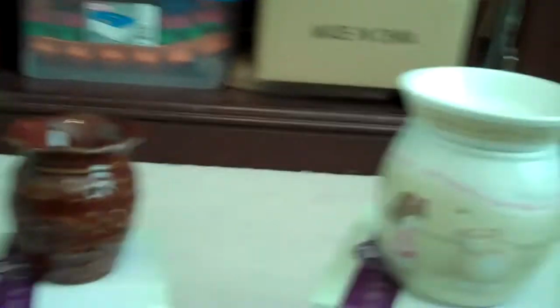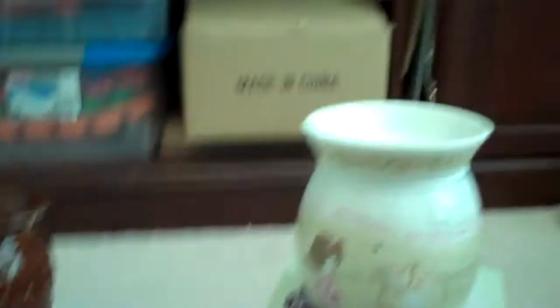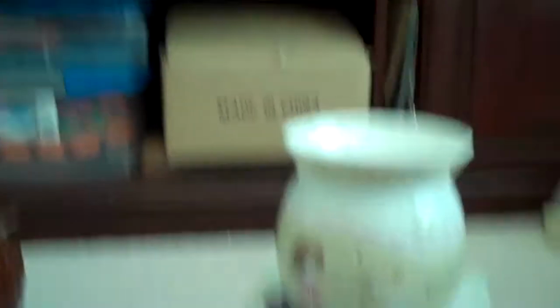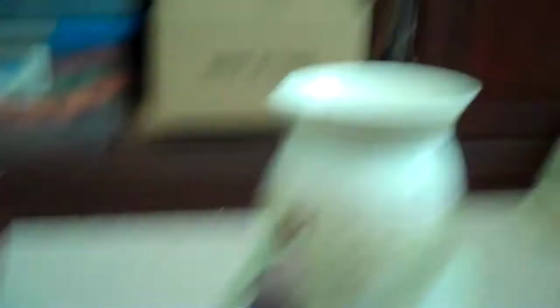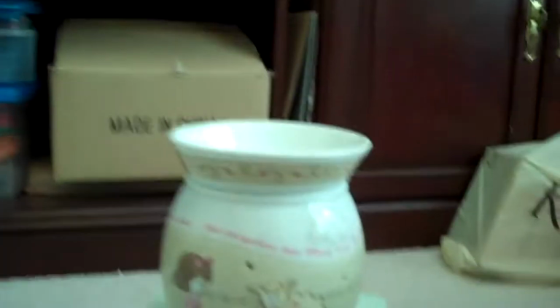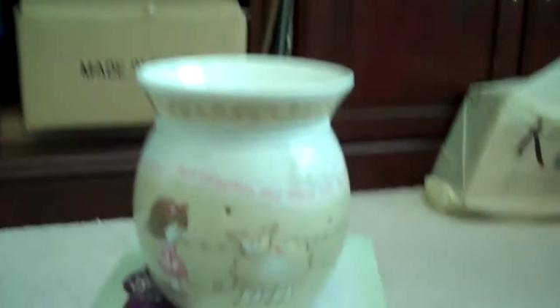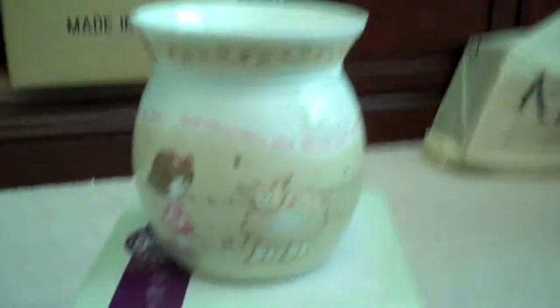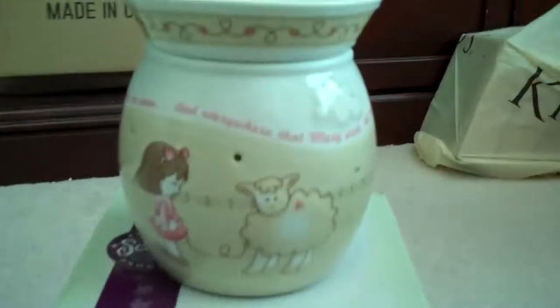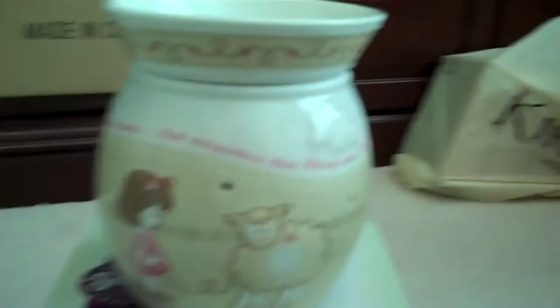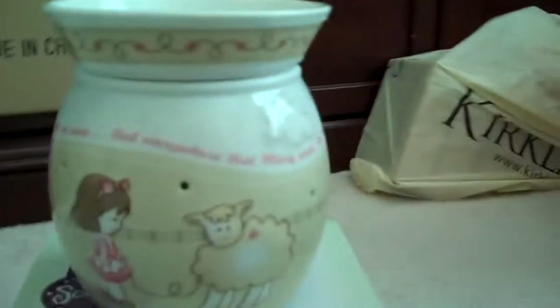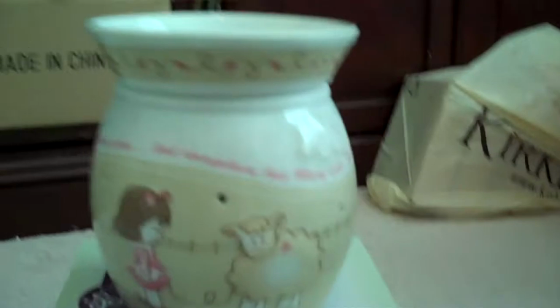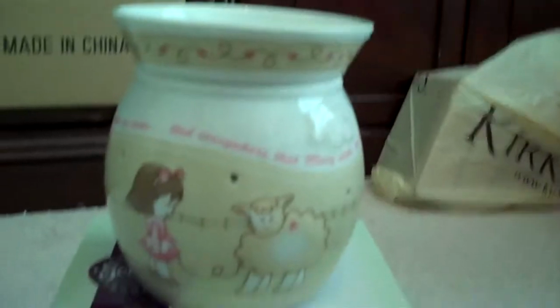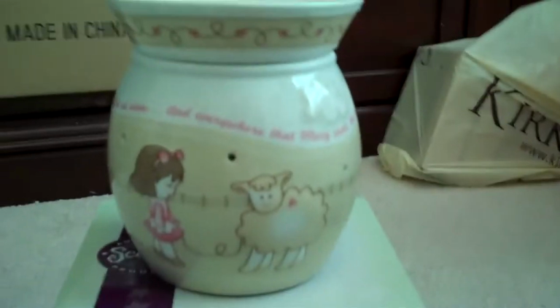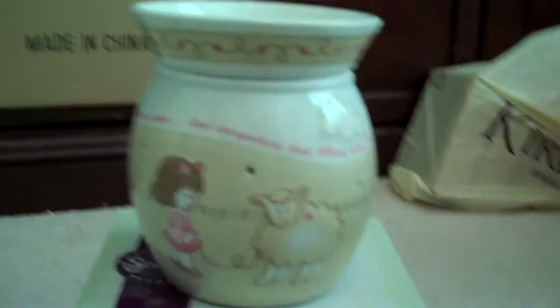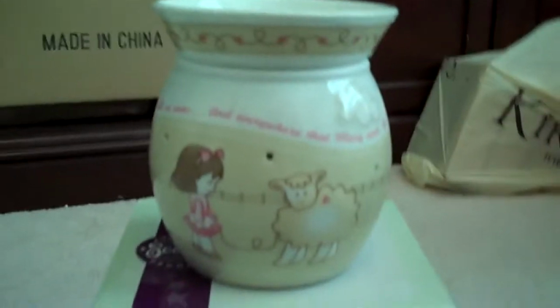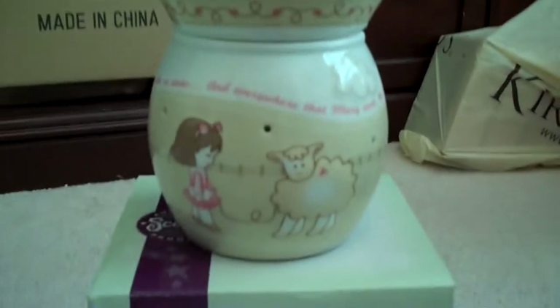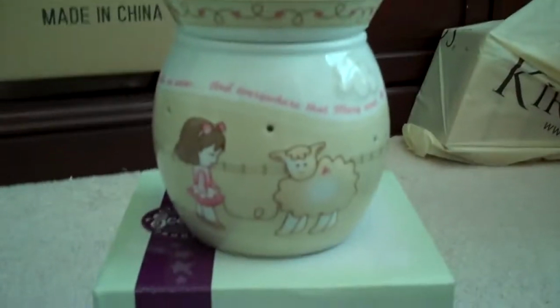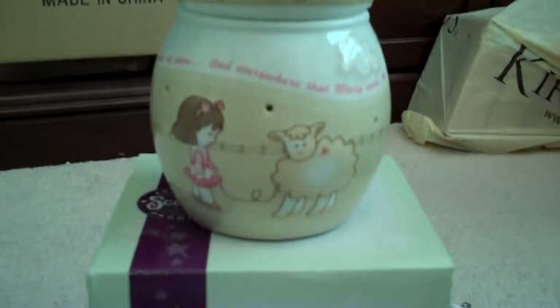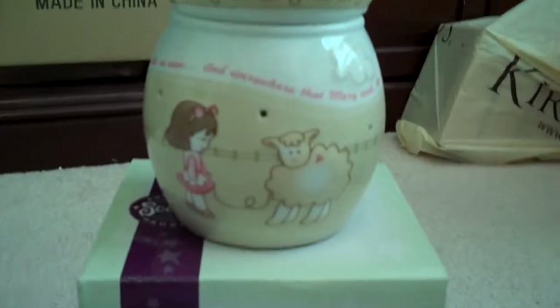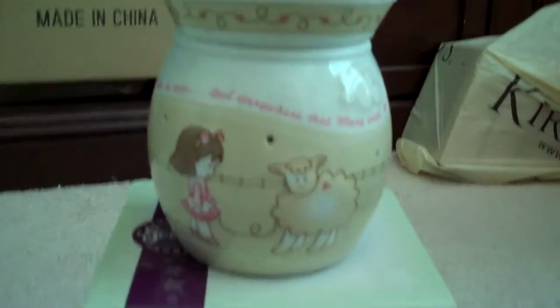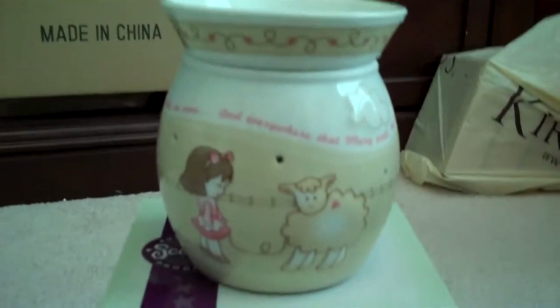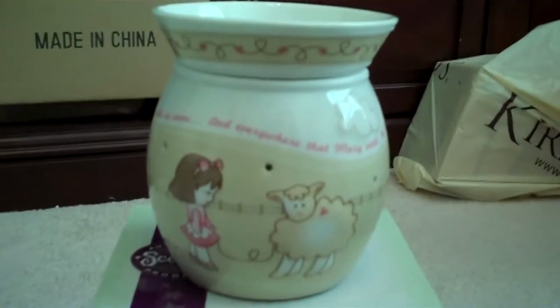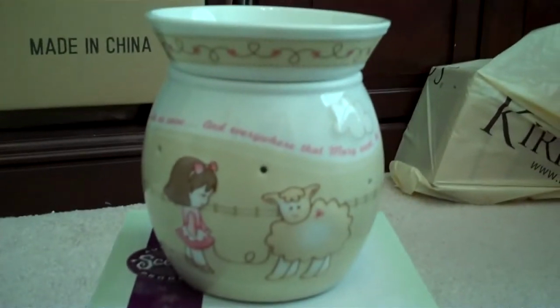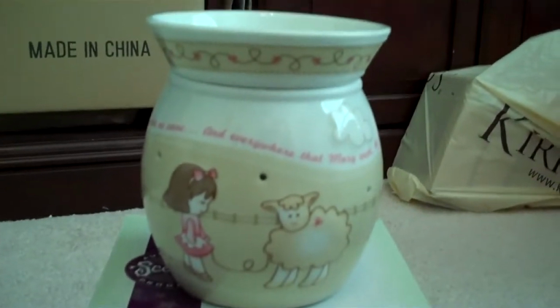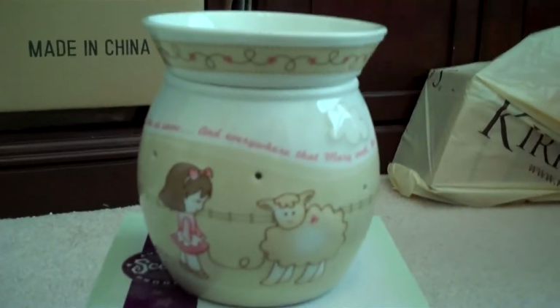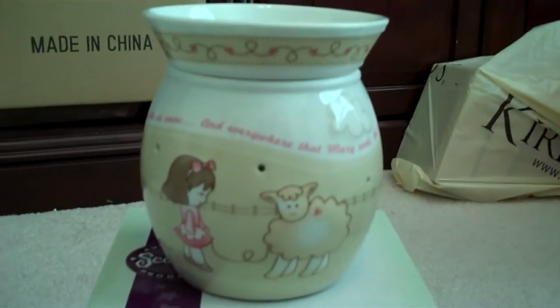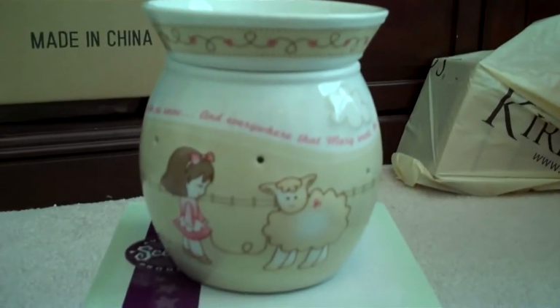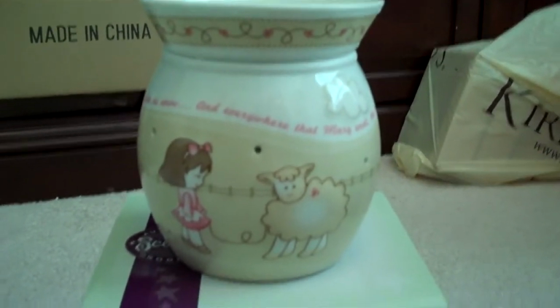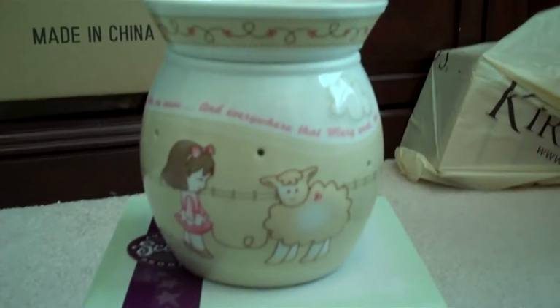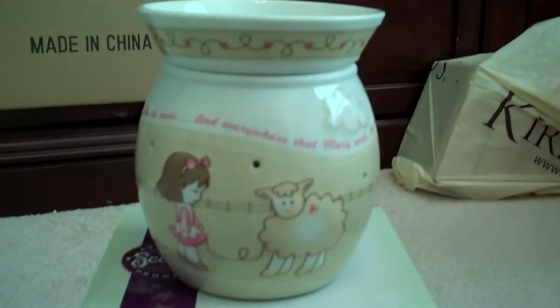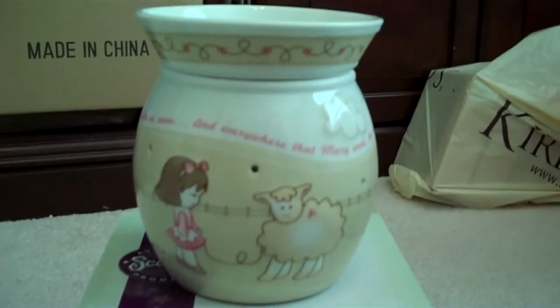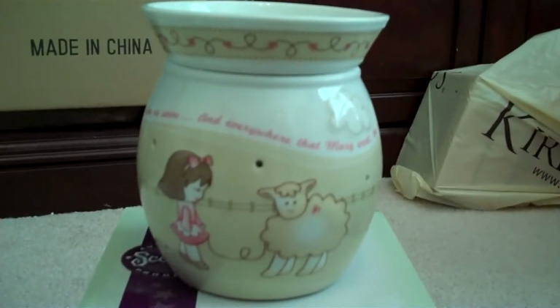This is the new nursery collection — it's a mid-size warmer and this one is Mary Had a Little Lamb.